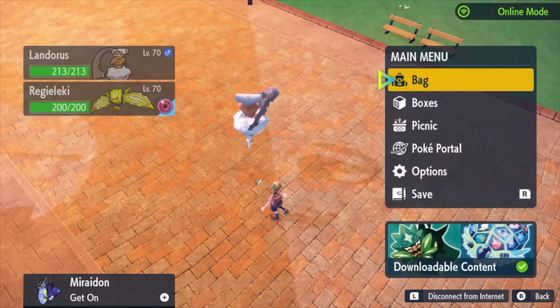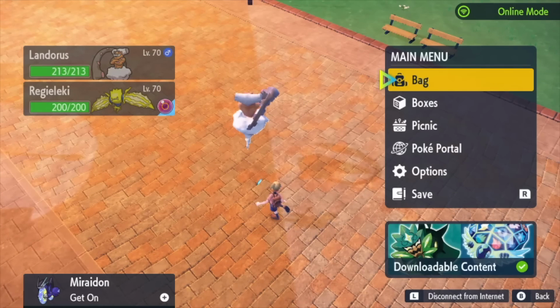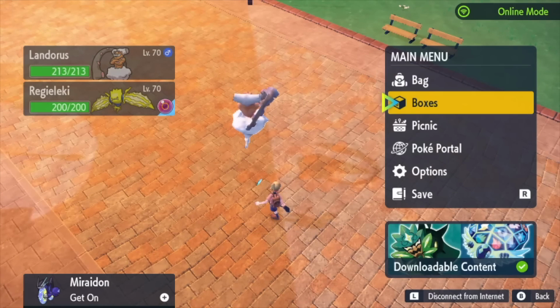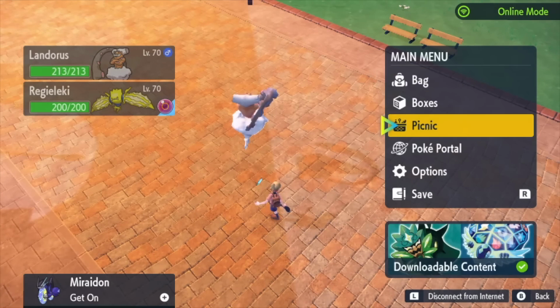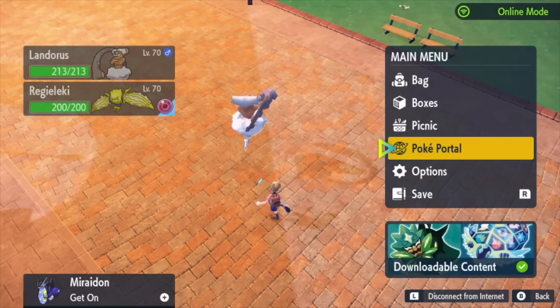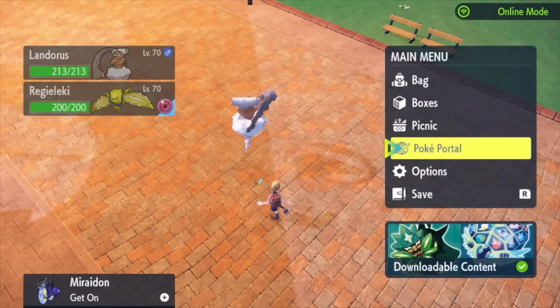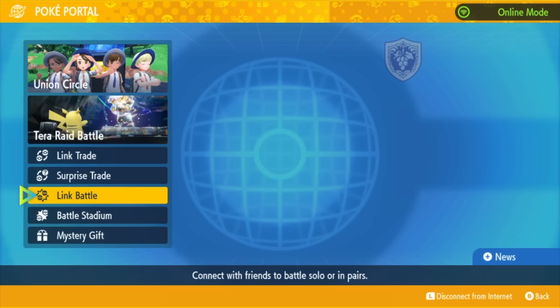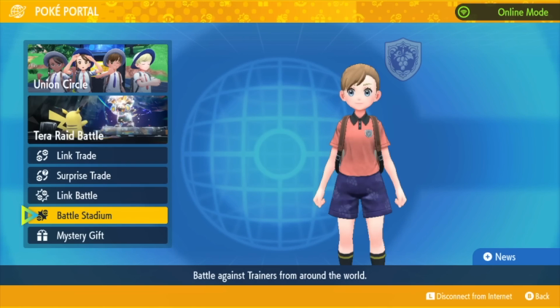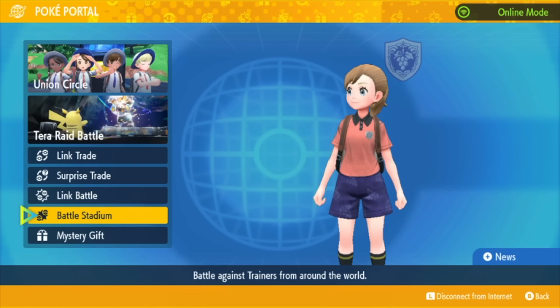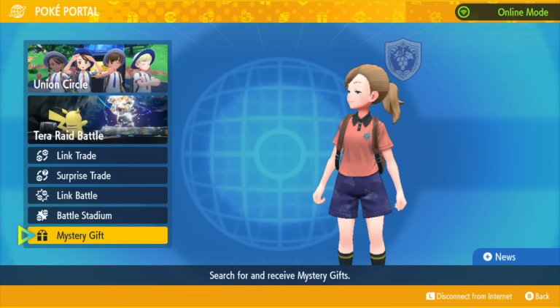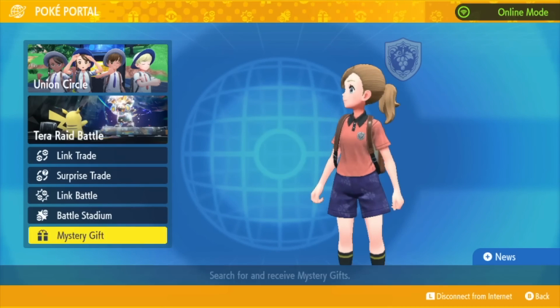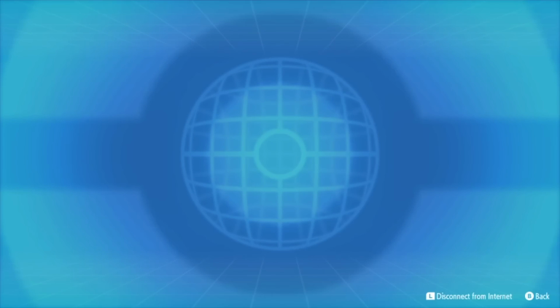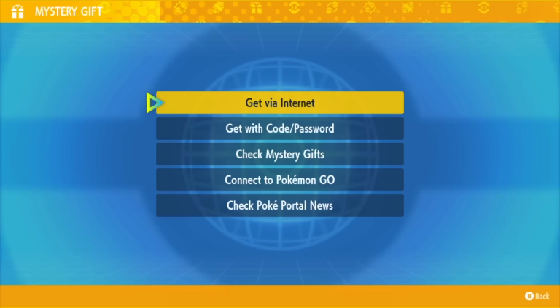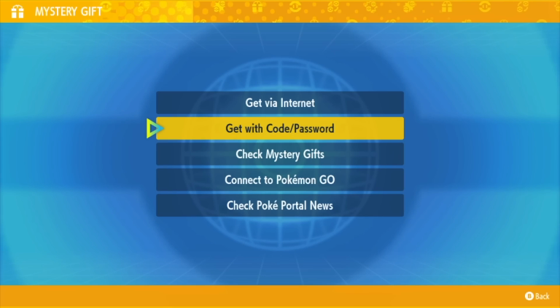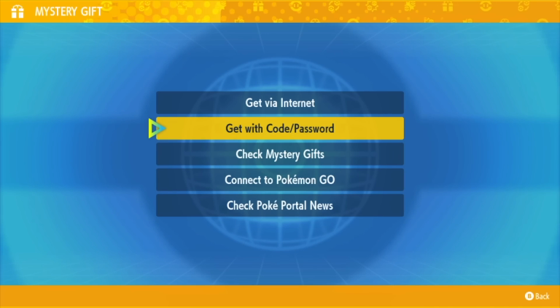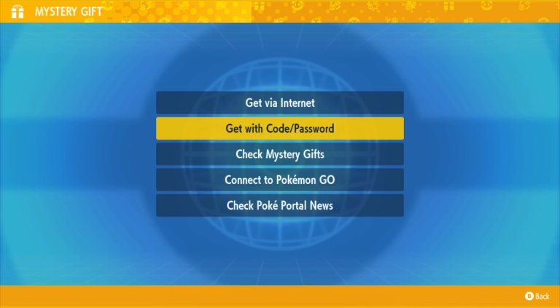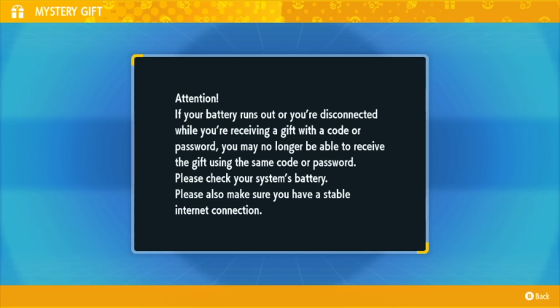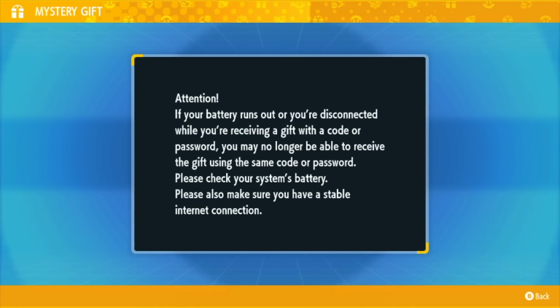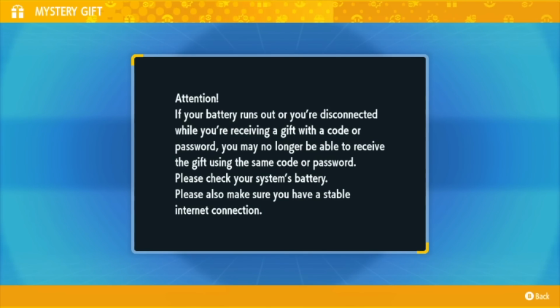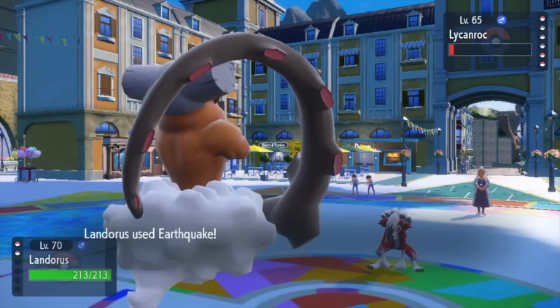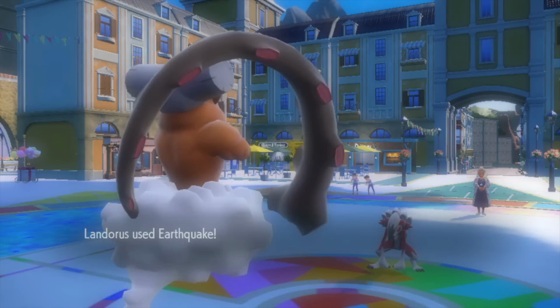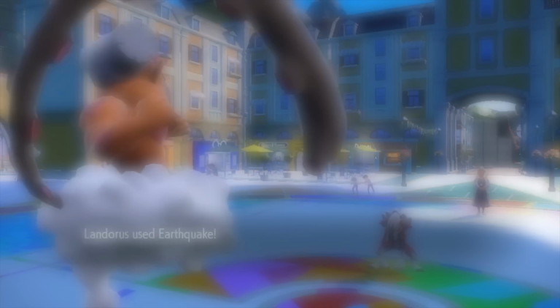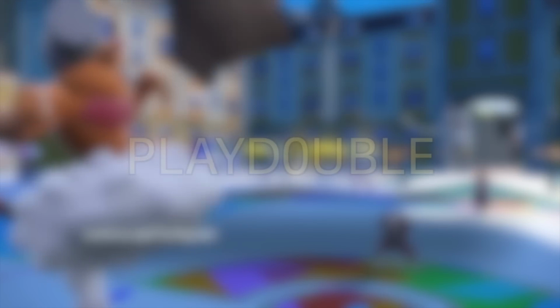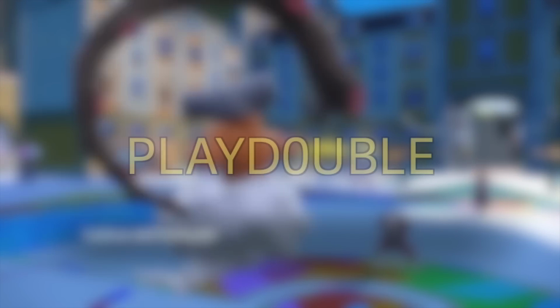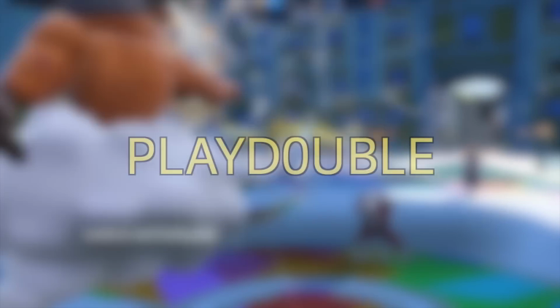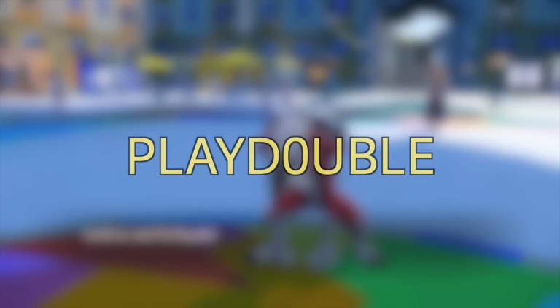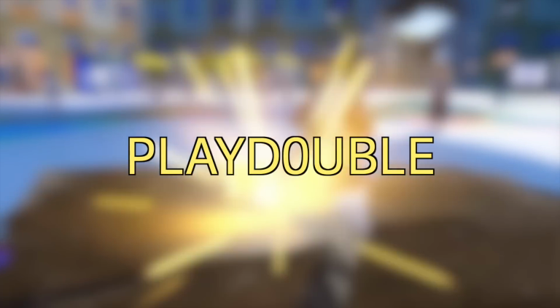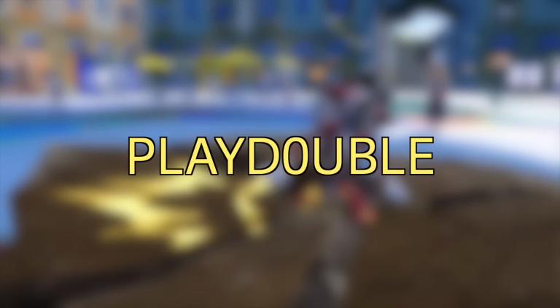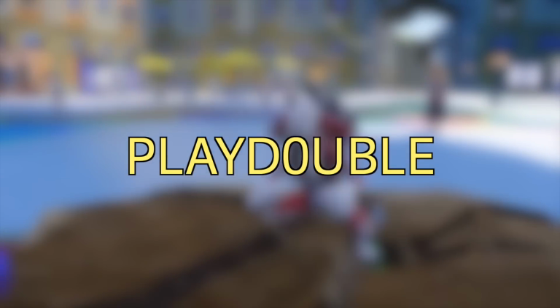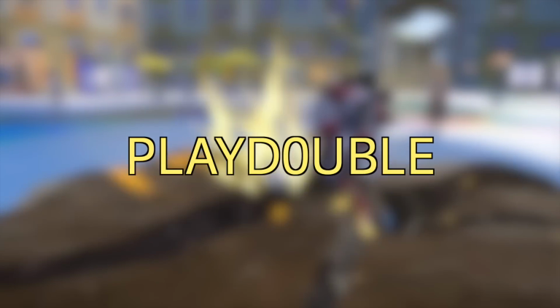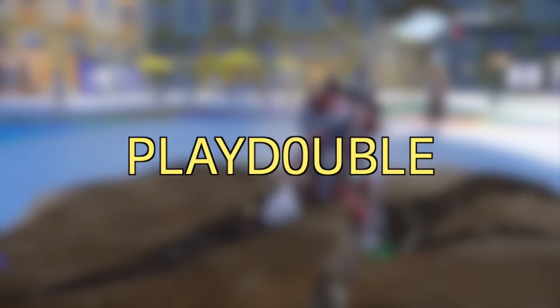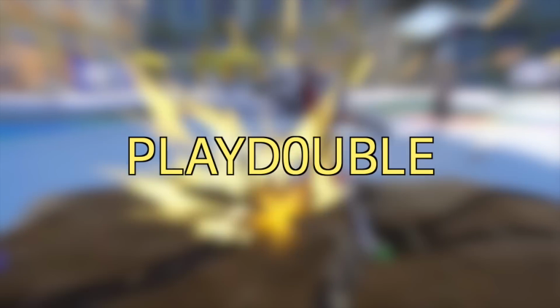Go on the Poke Portal, click on Mystery Gift, get via code or password, and type in PlayDouble with the number 0.